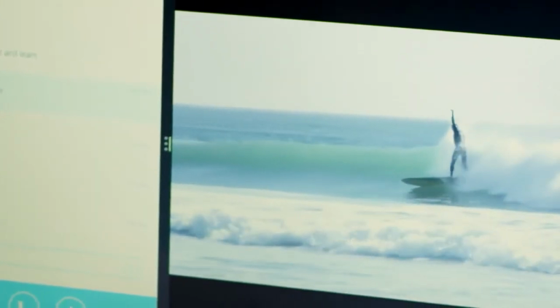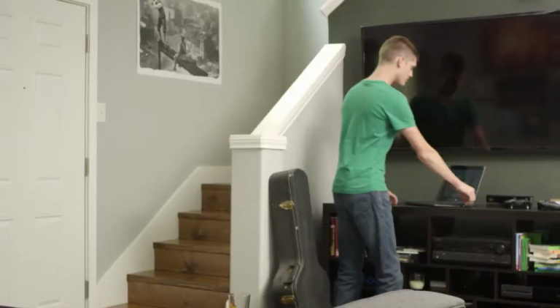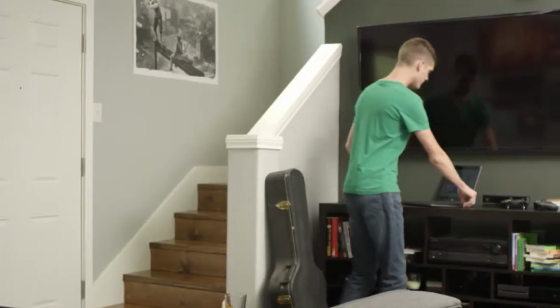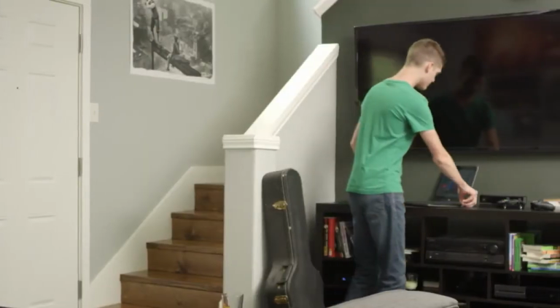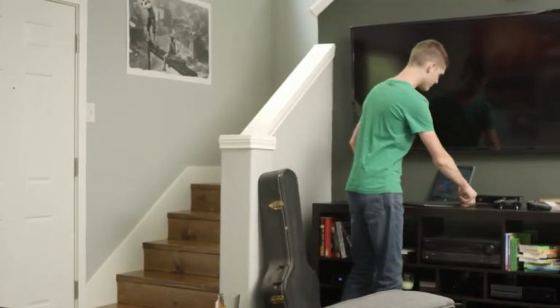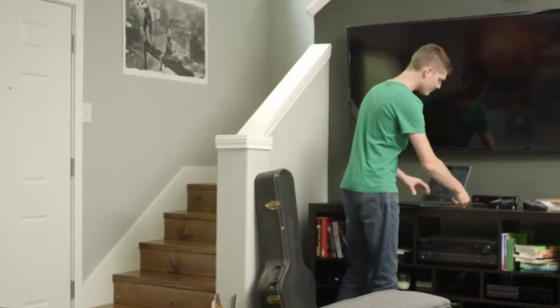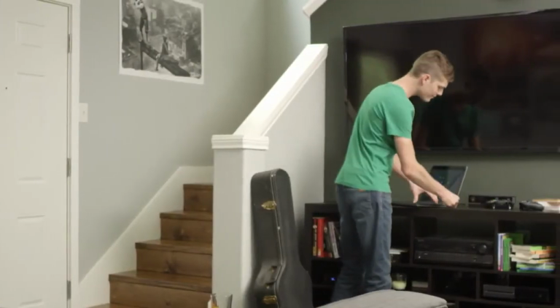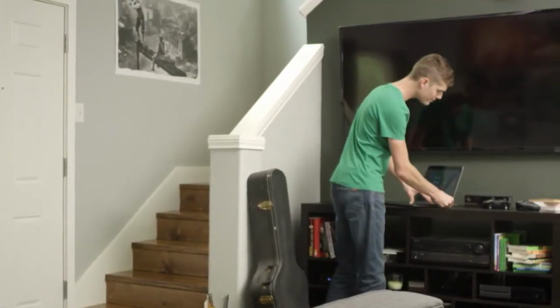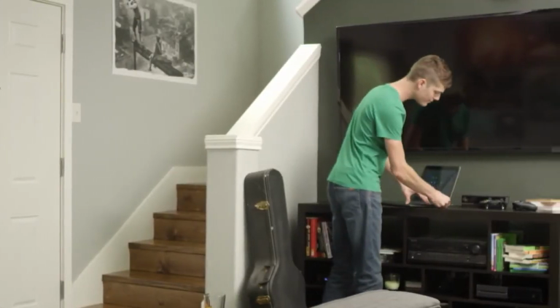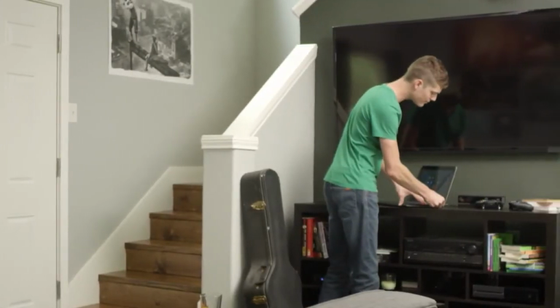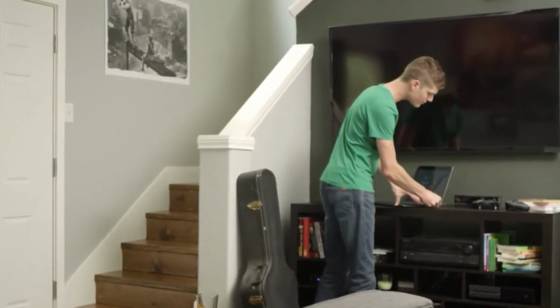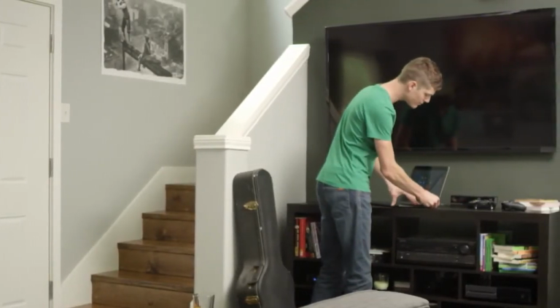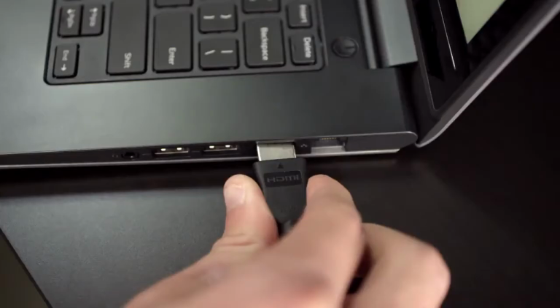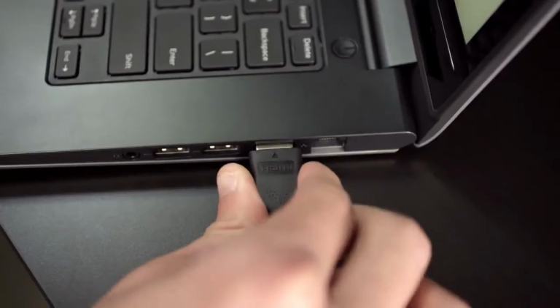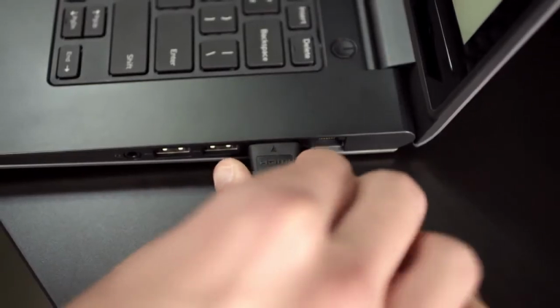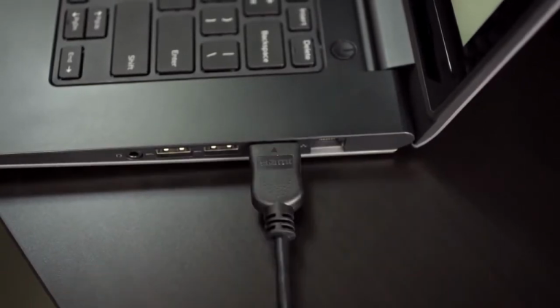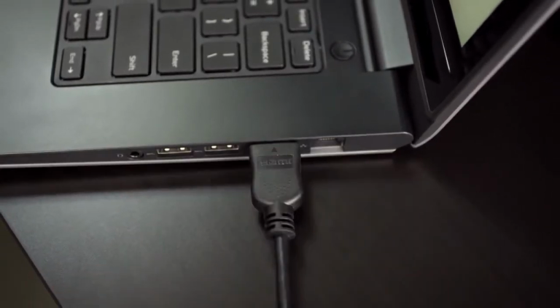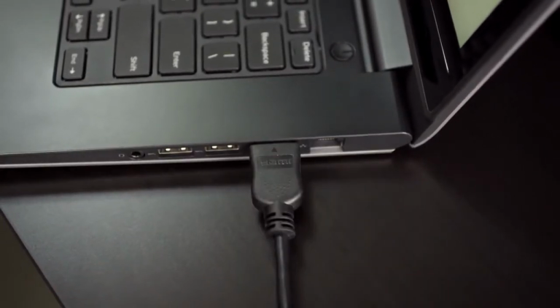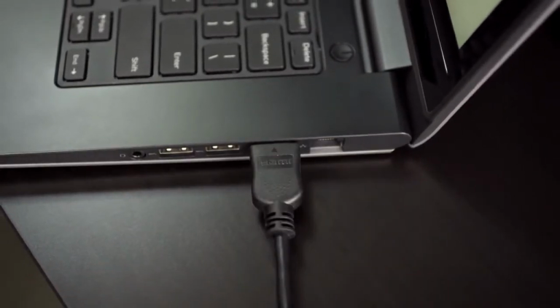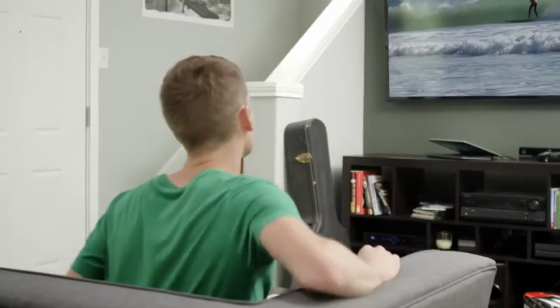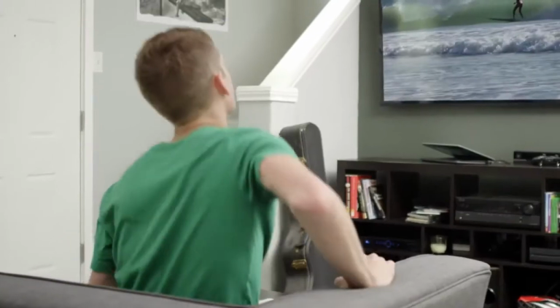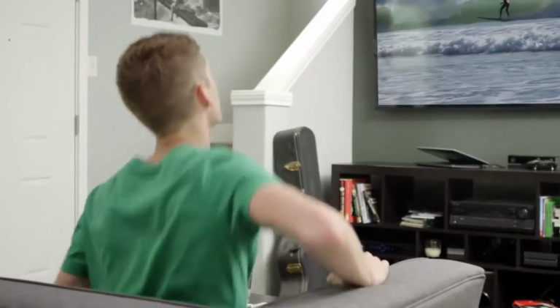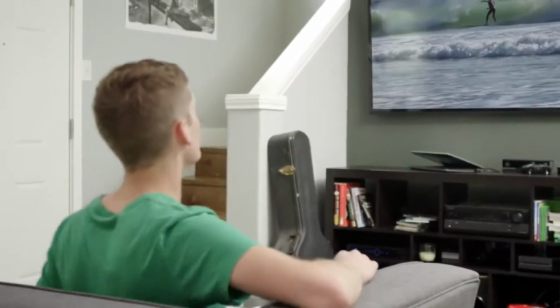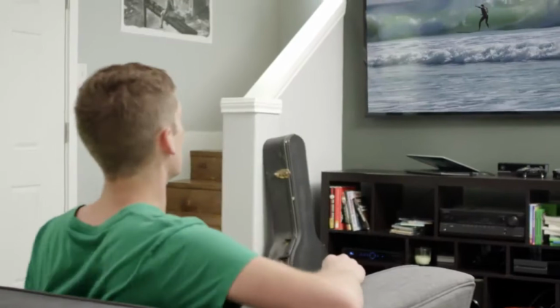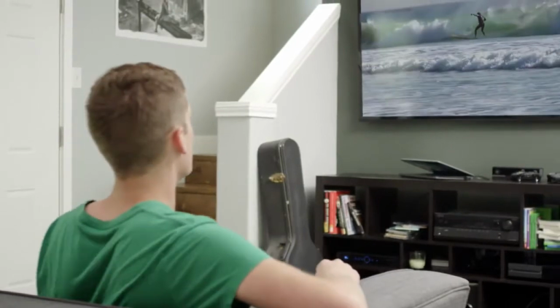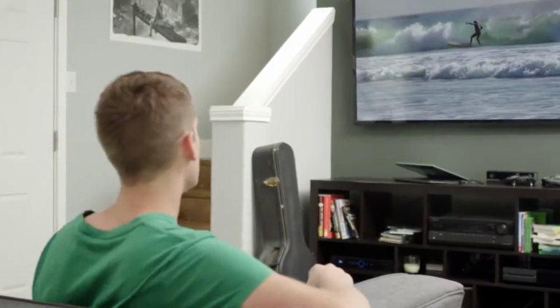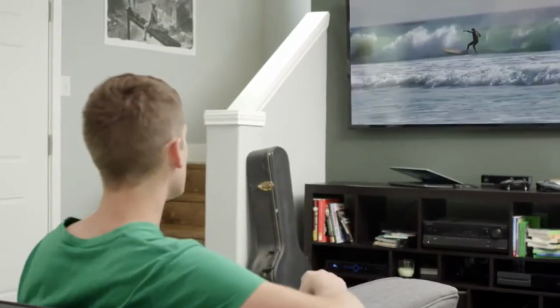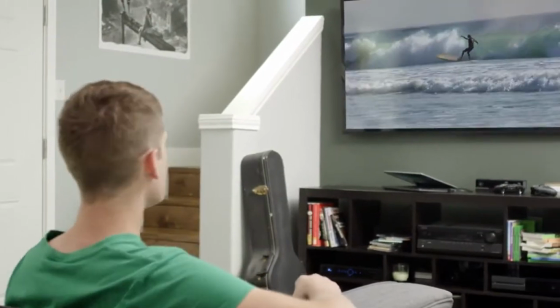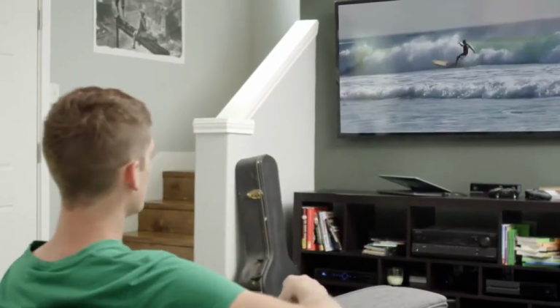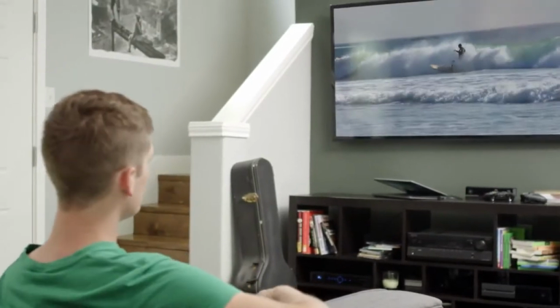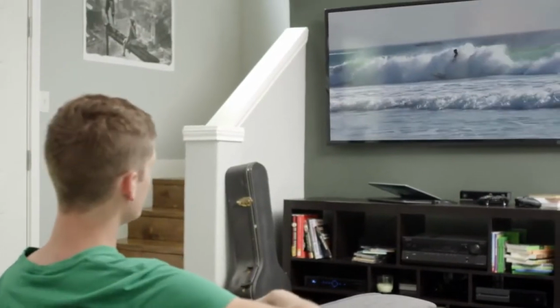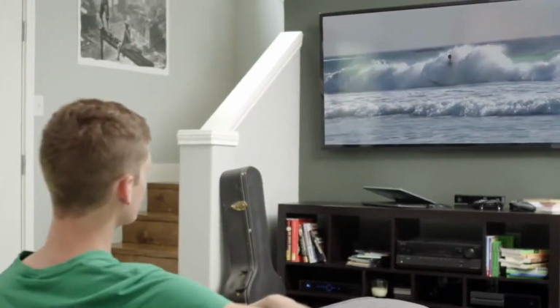With a full size HDMI output you can play your media on any compatible screen, so you get the multimedia experience you want every time.